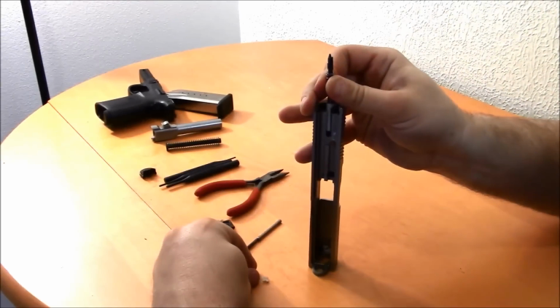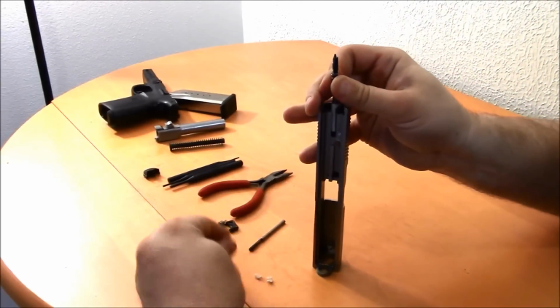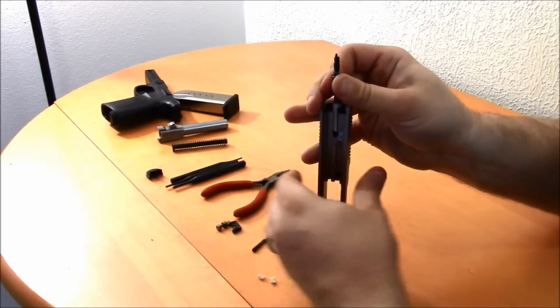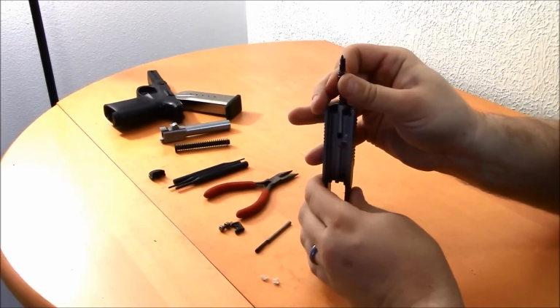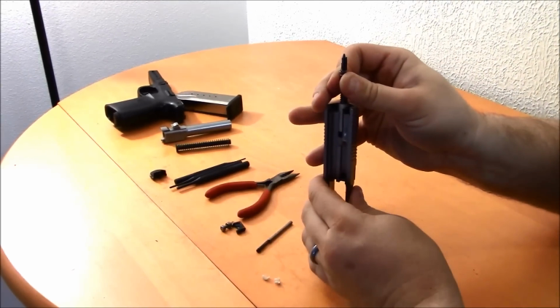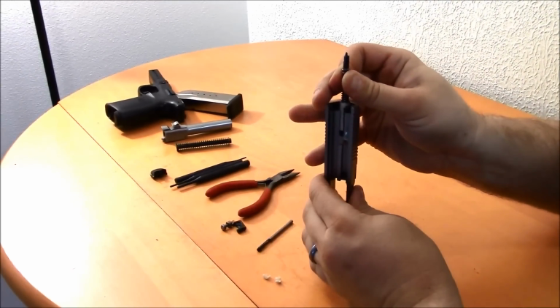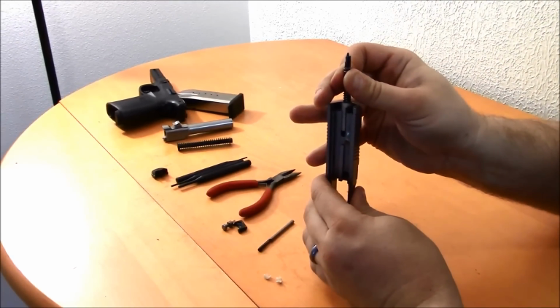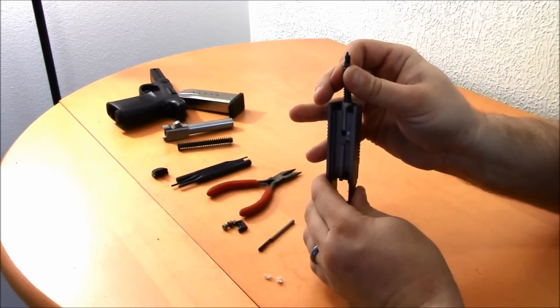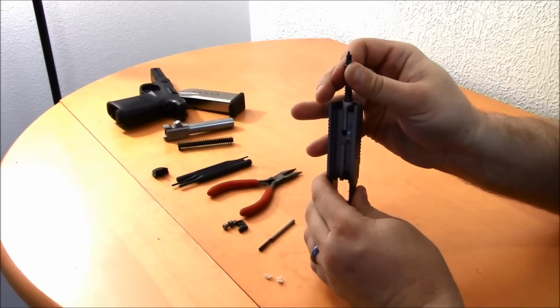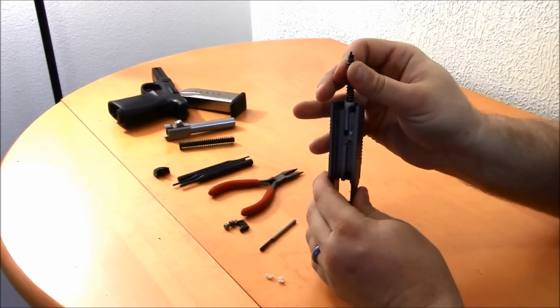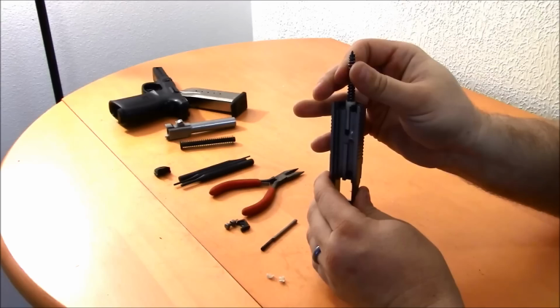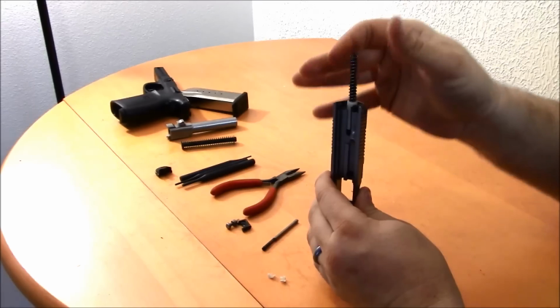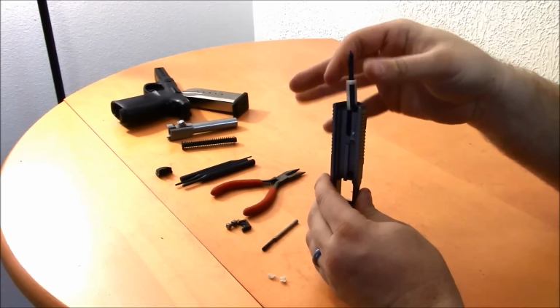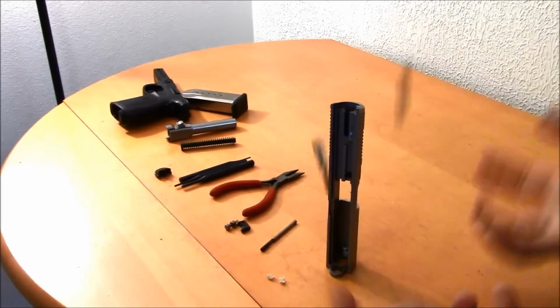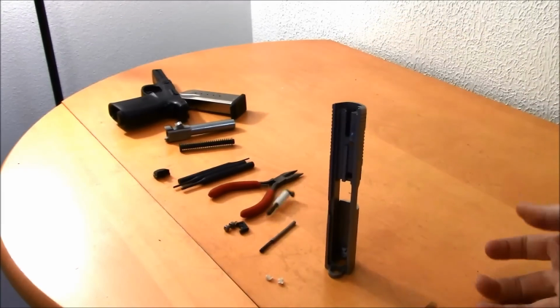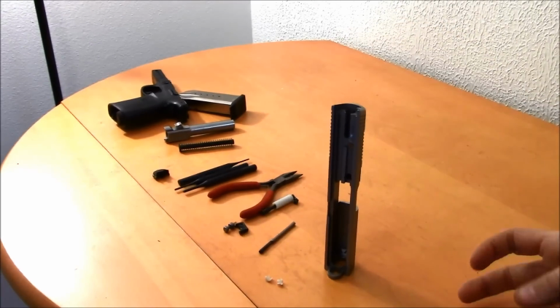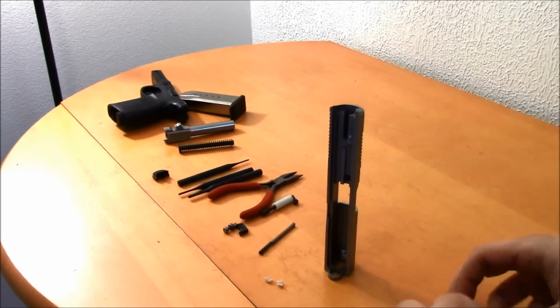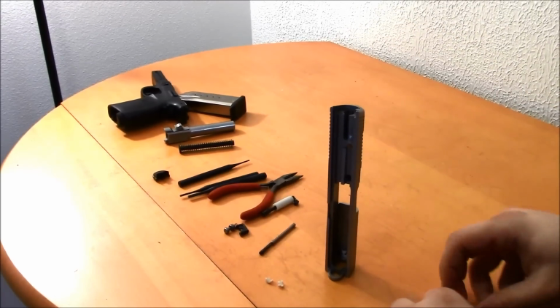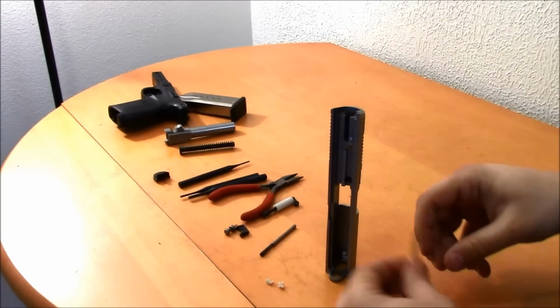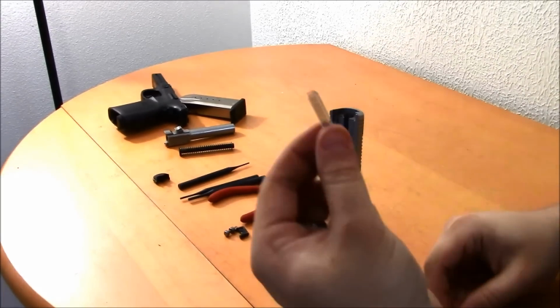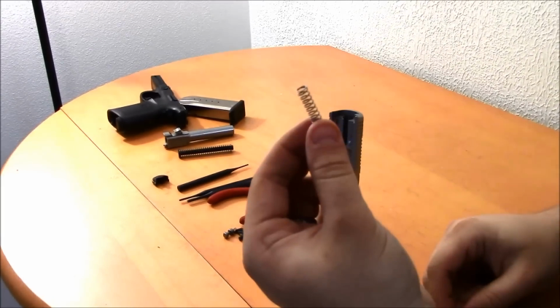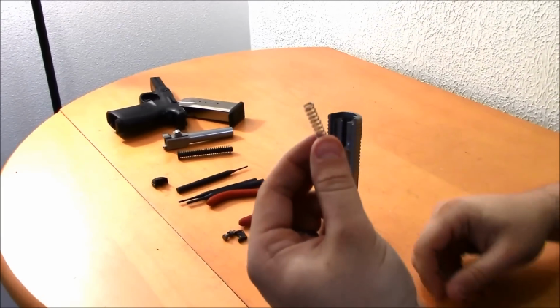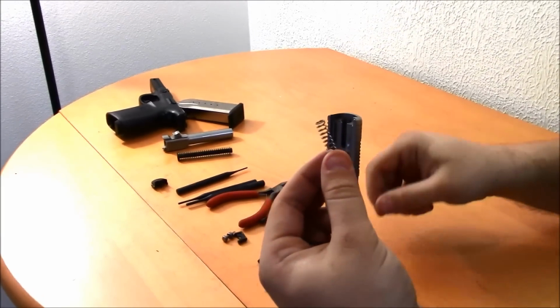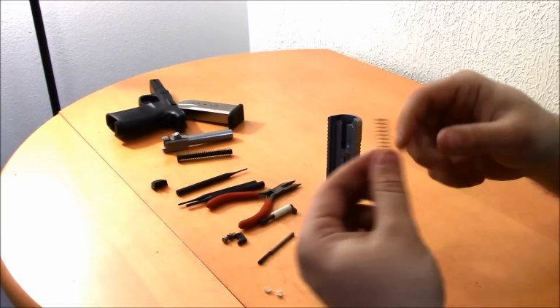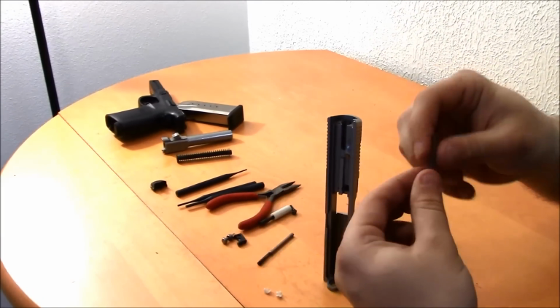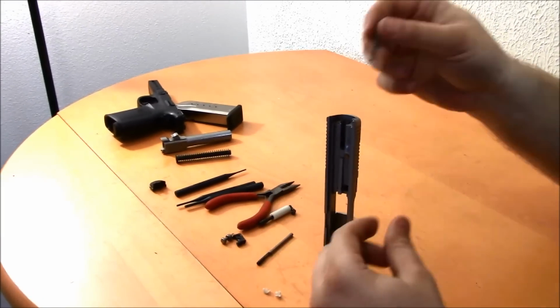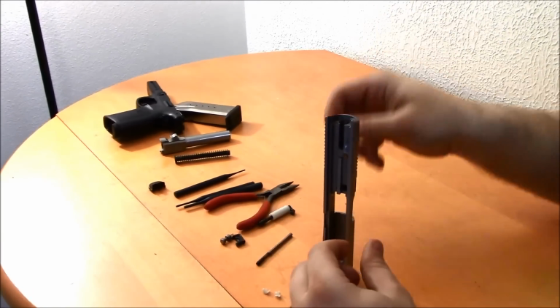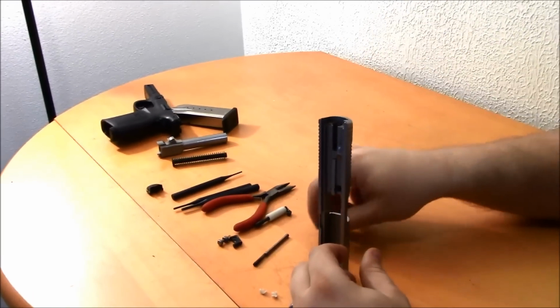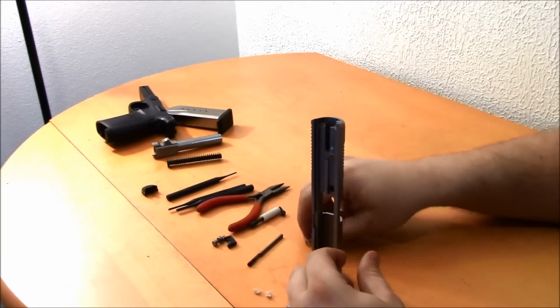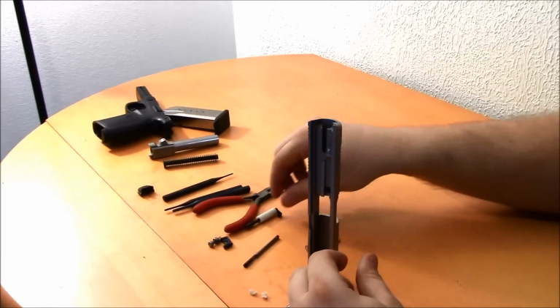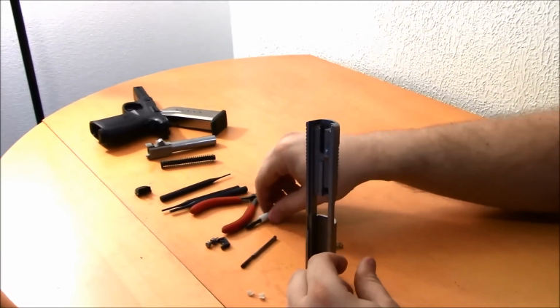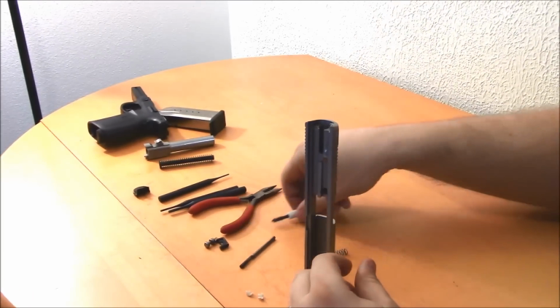Hold onto that split cup that's going to hold the spring up. Don't let go of that — this will go flying out.